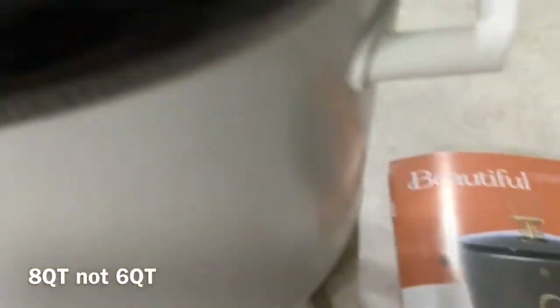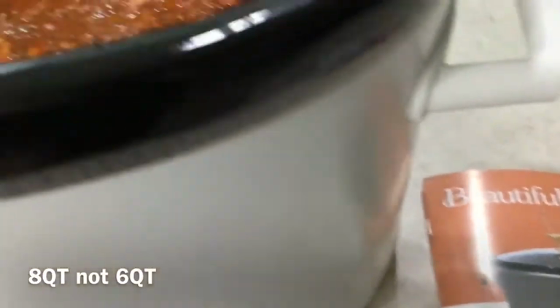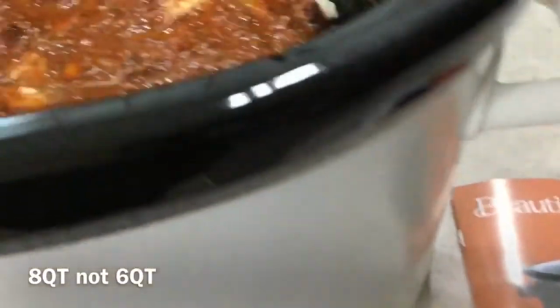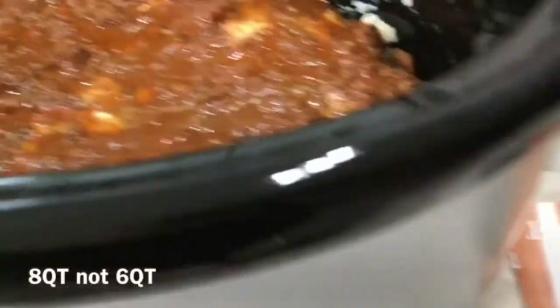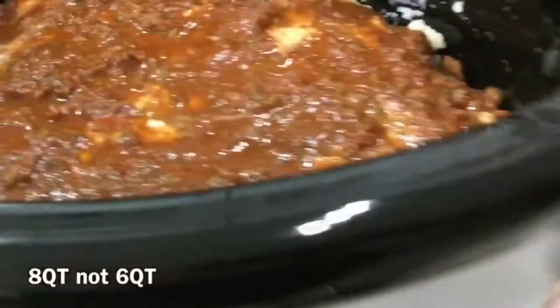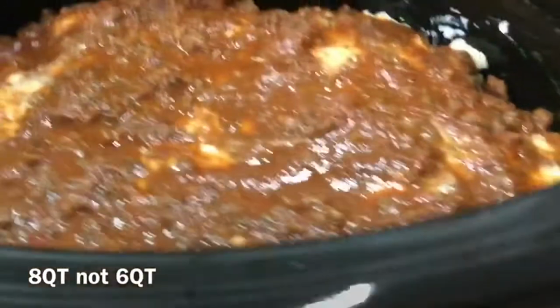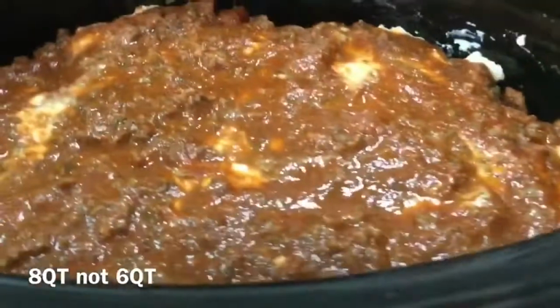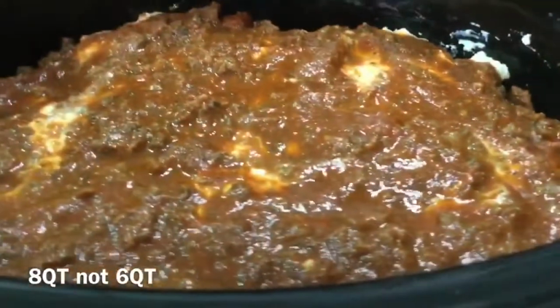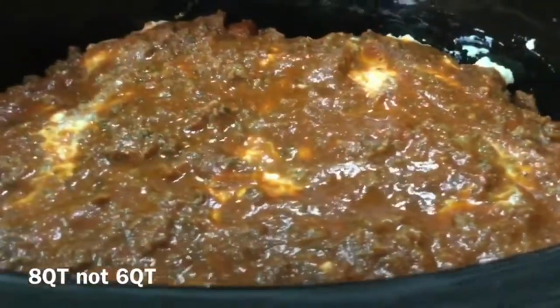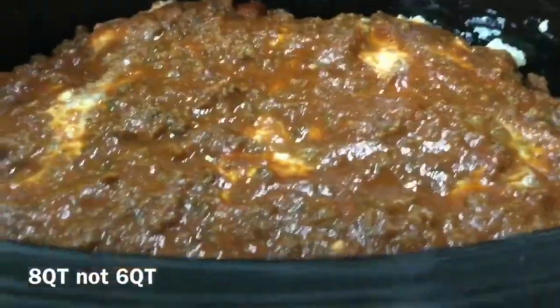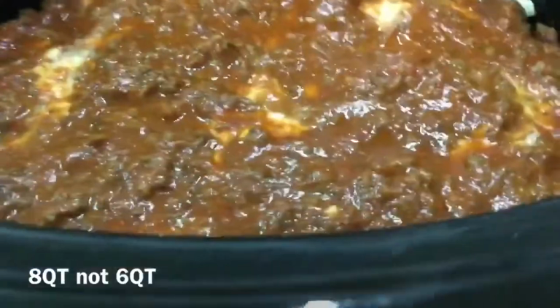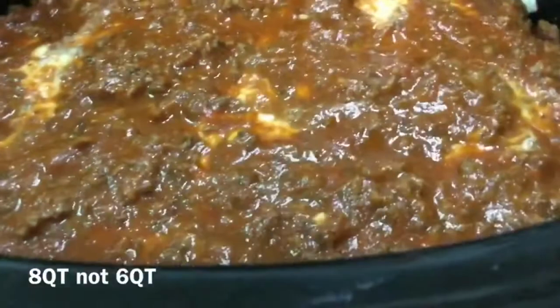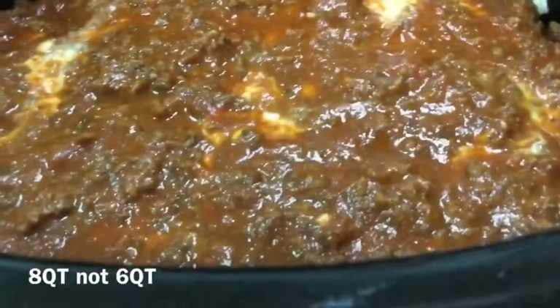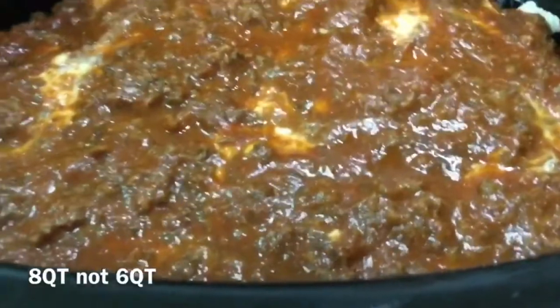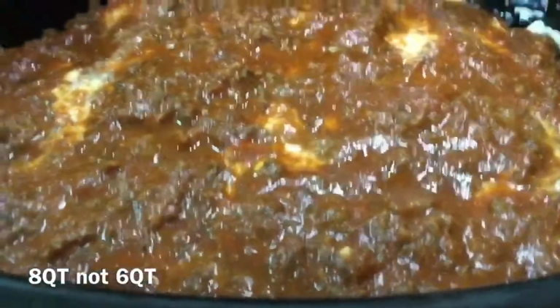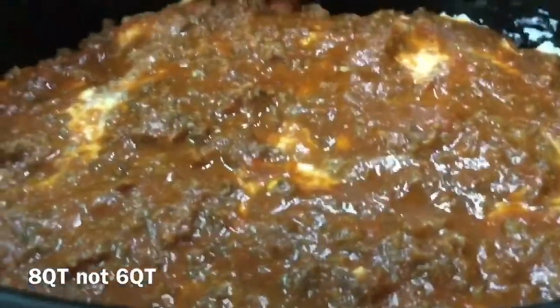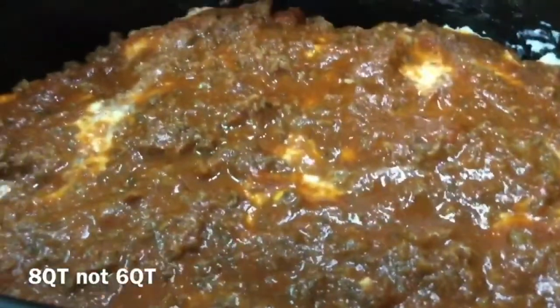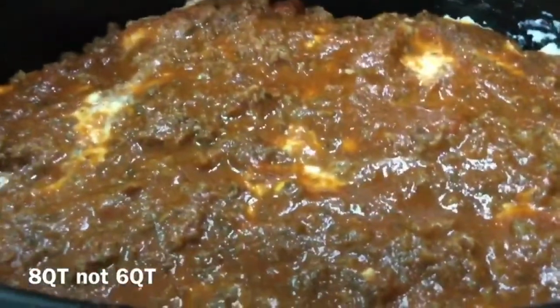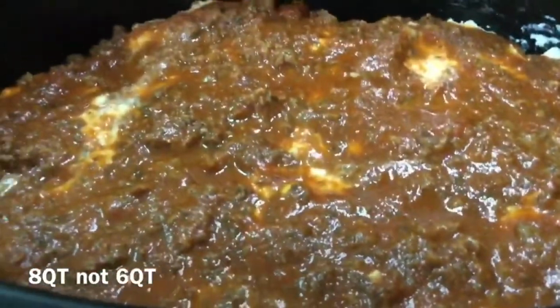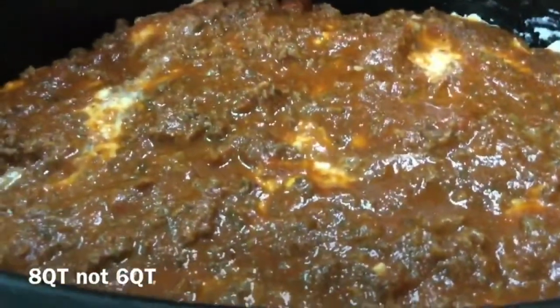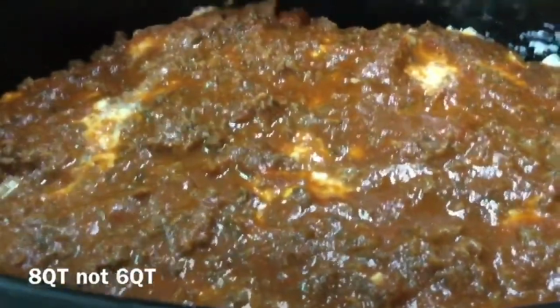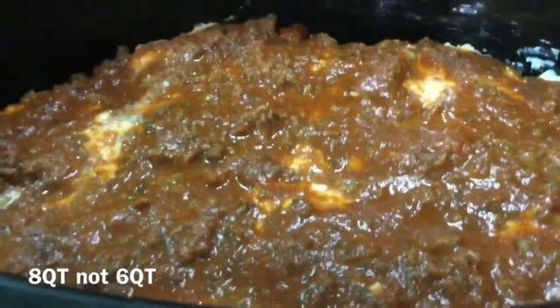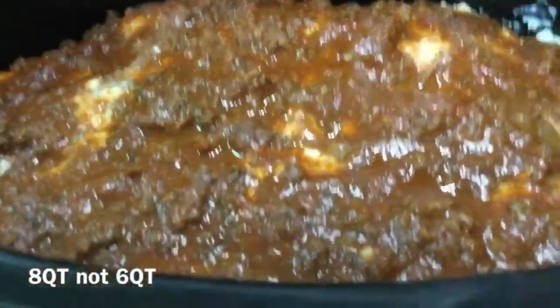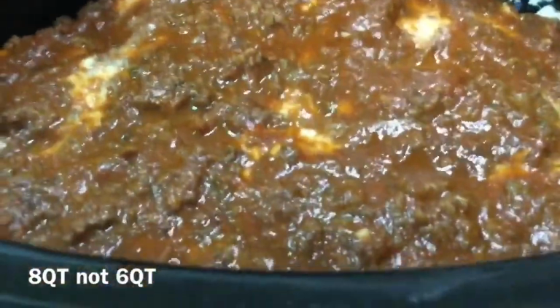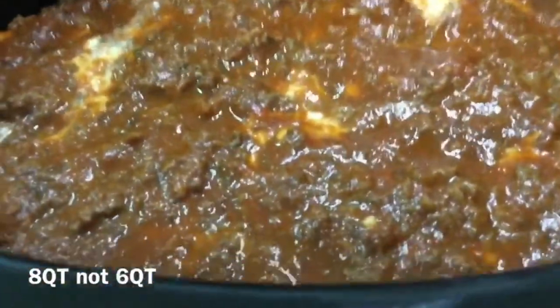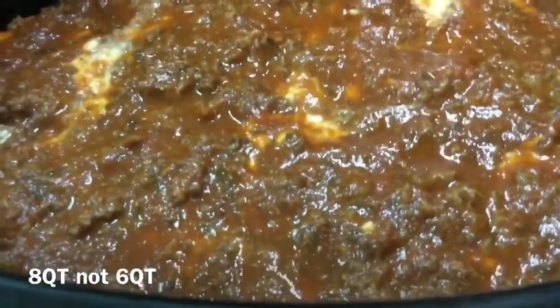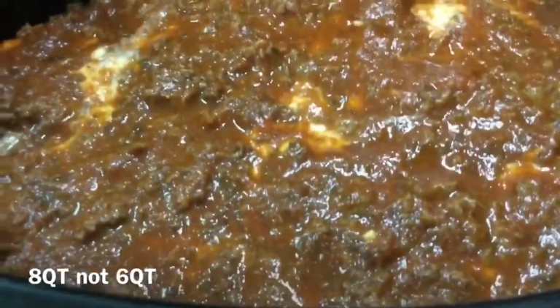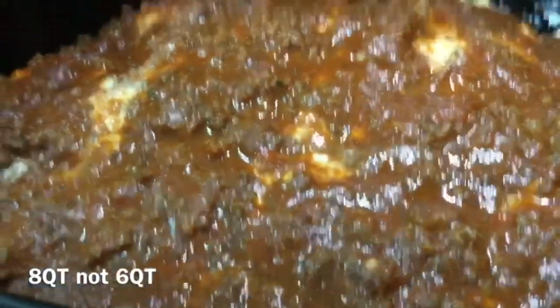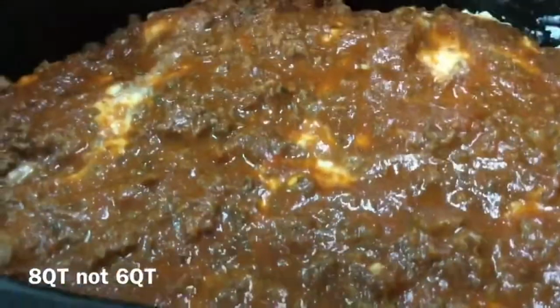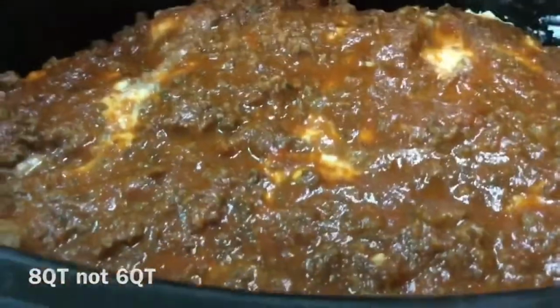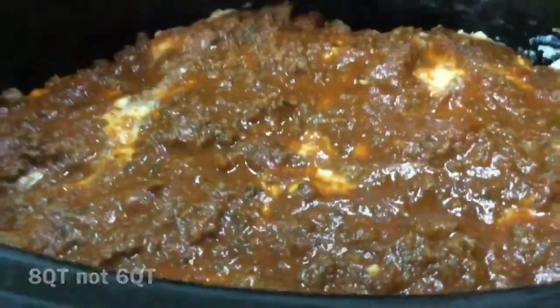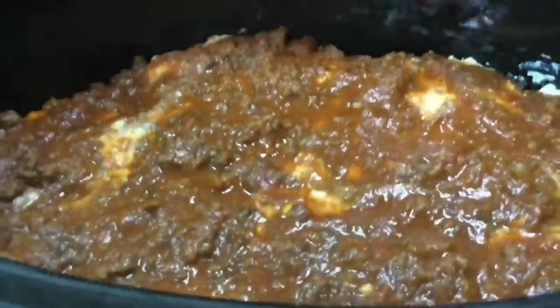When it's all done — which is in four to six hours — I will plate it up and show you what it looks like.